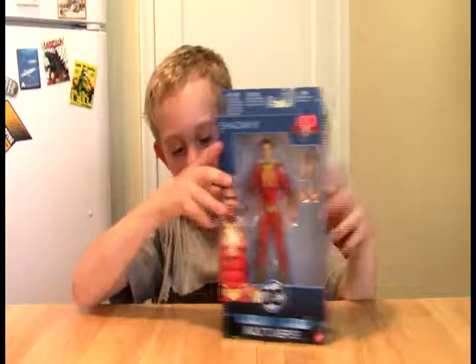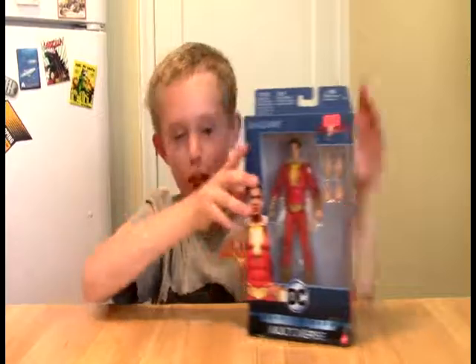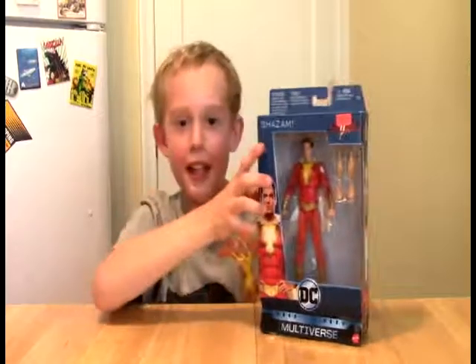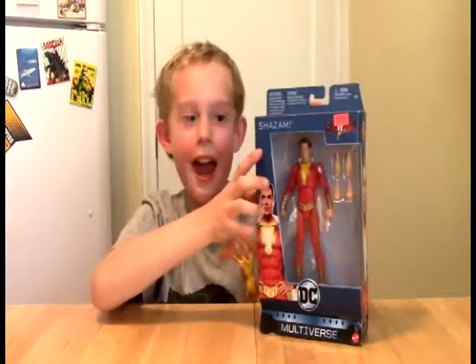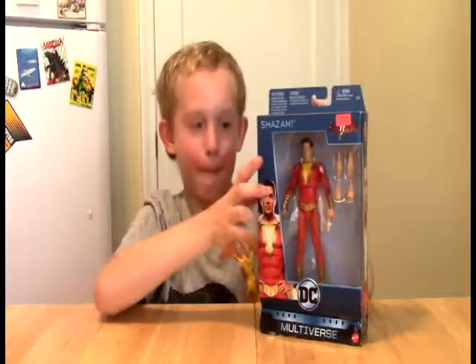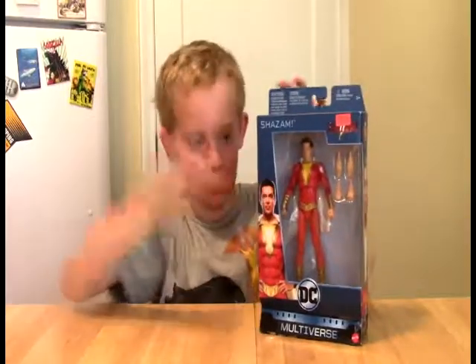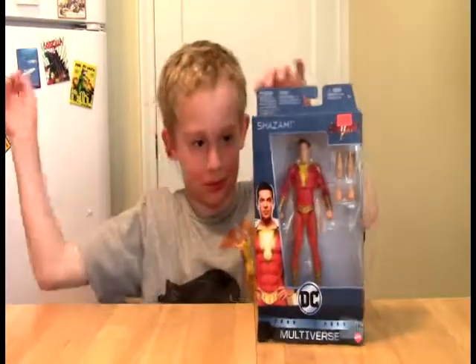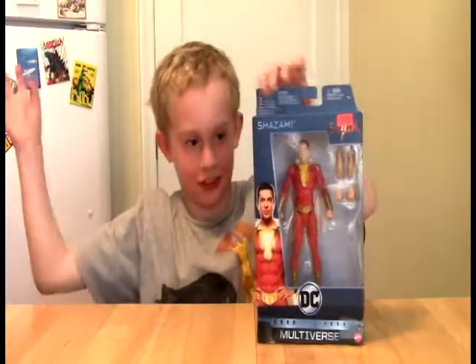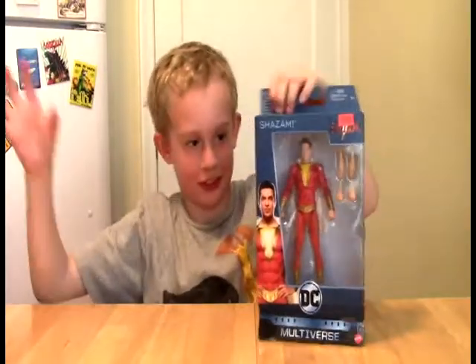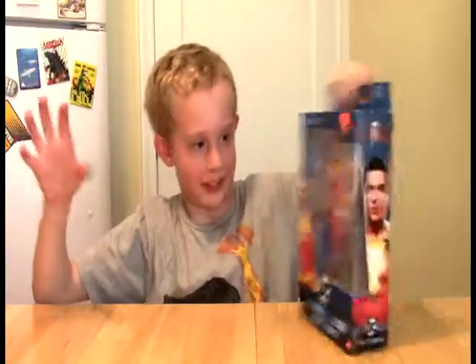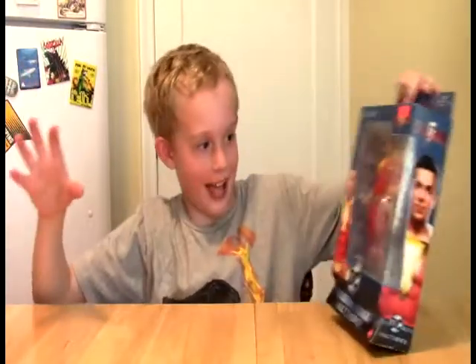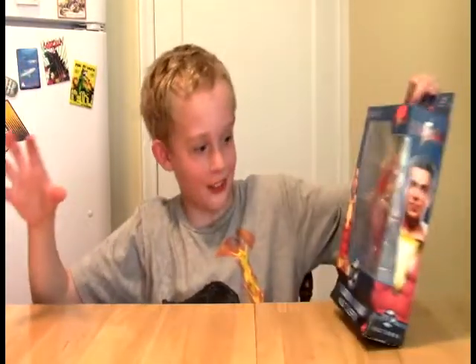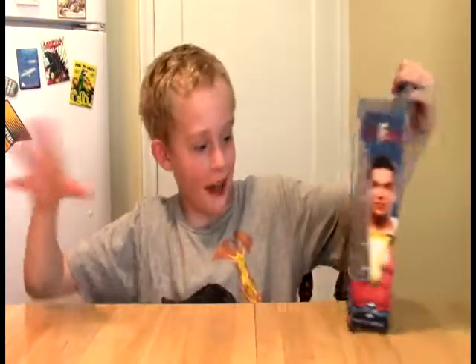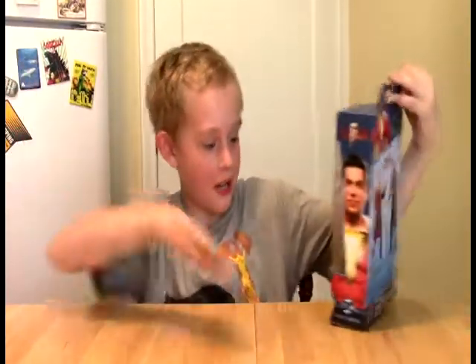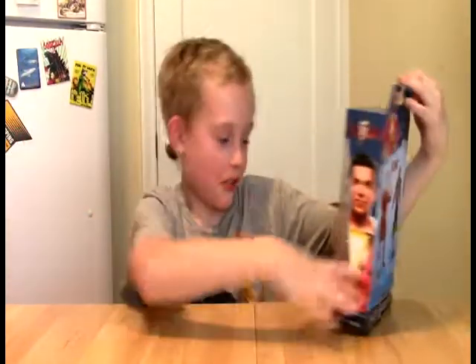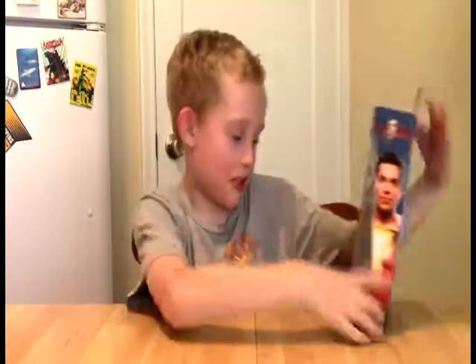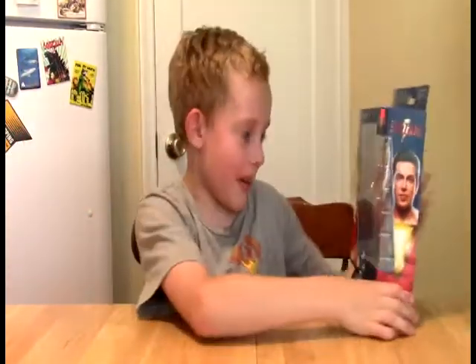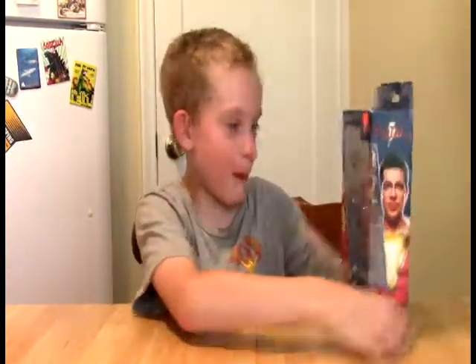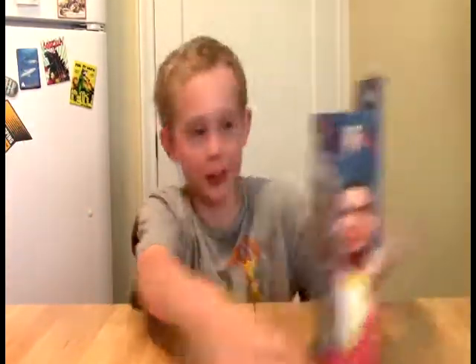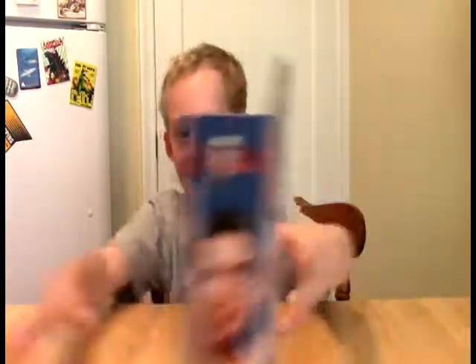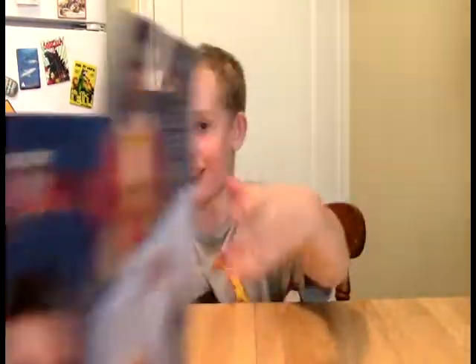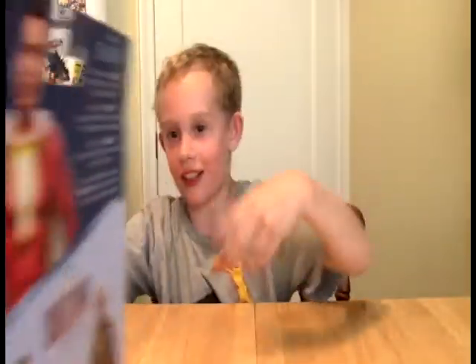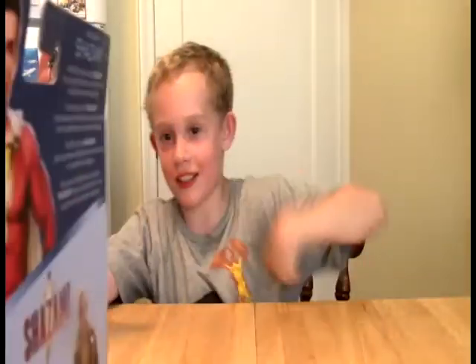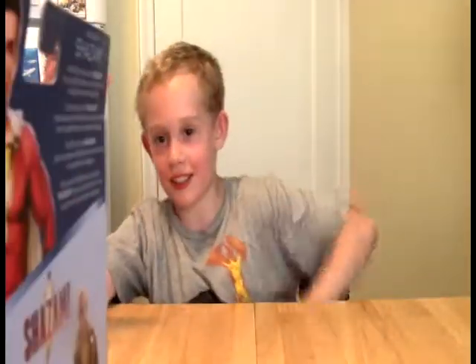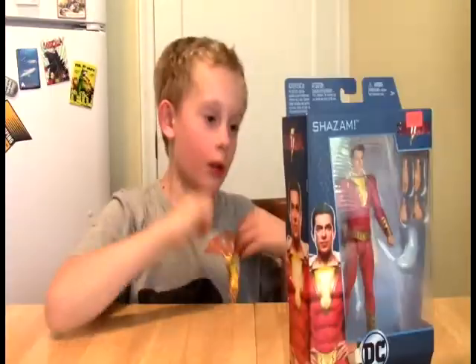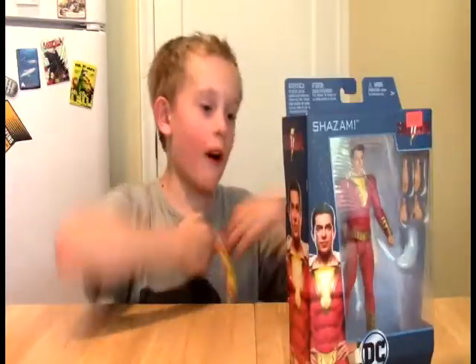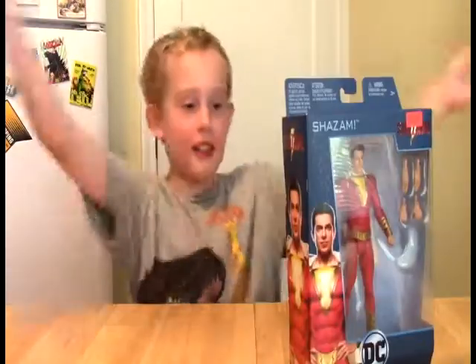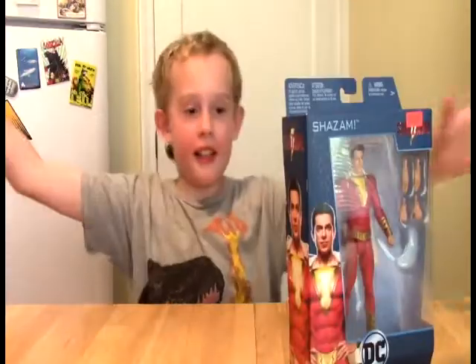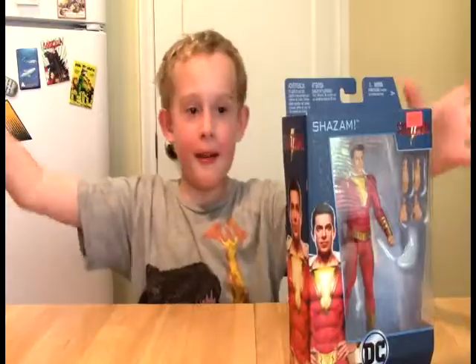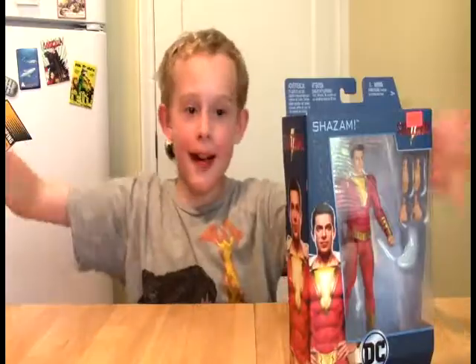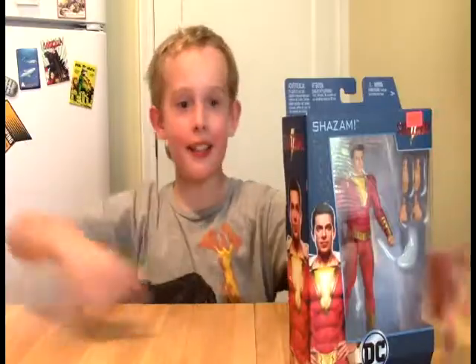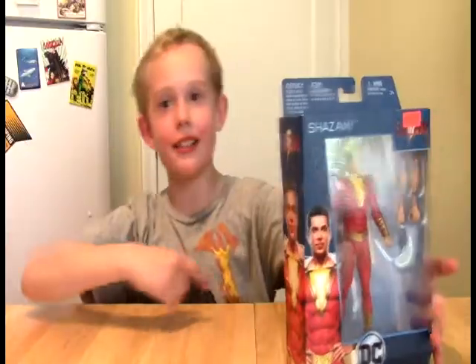Shazam! That's right. Shazam Multiverse. Welcome to the Land O'Connor Show.